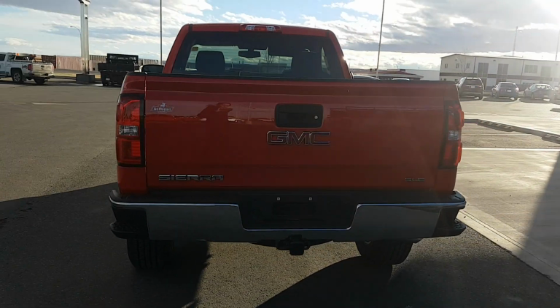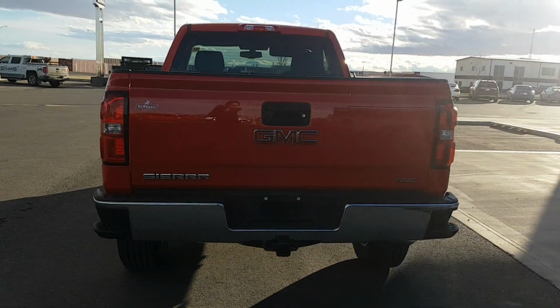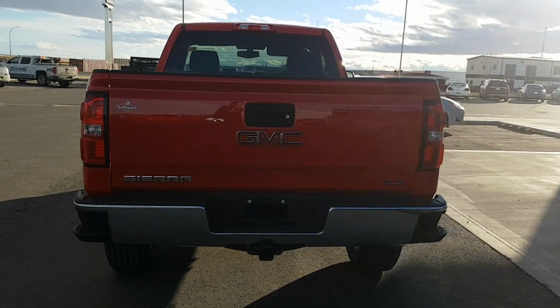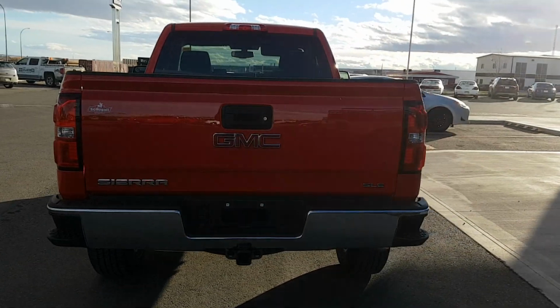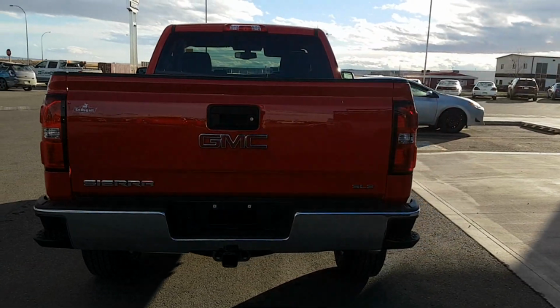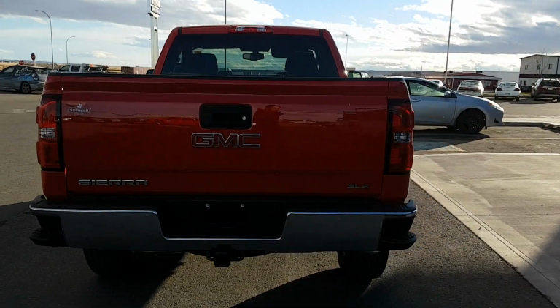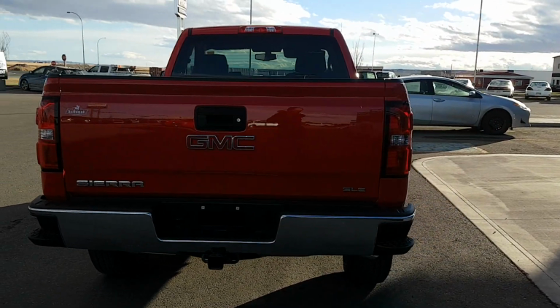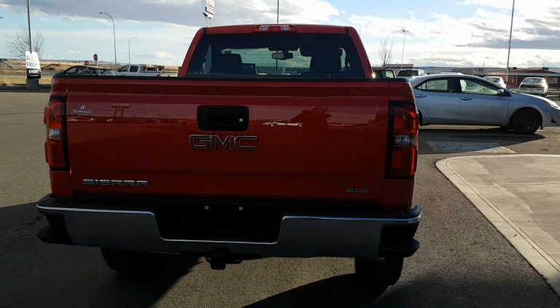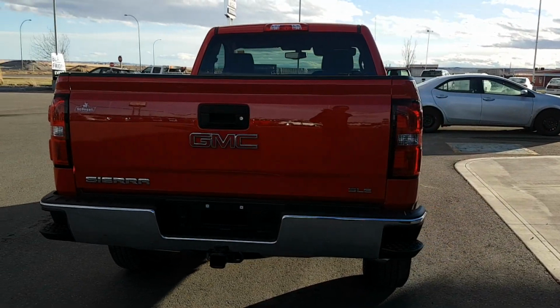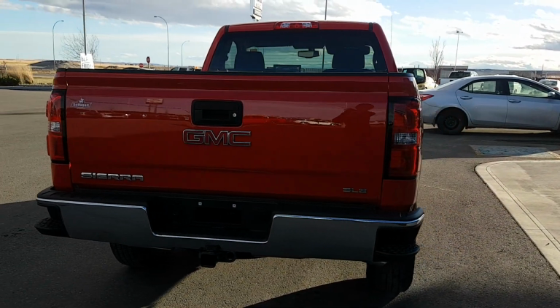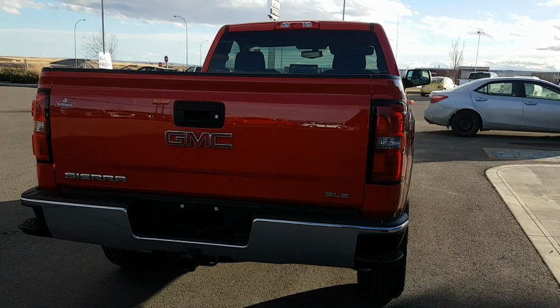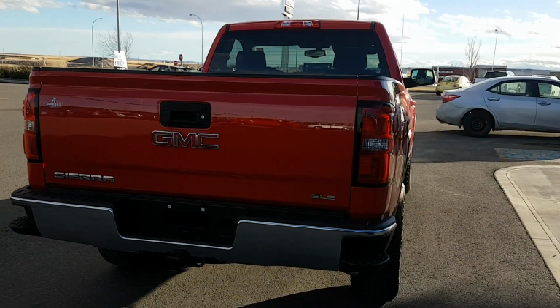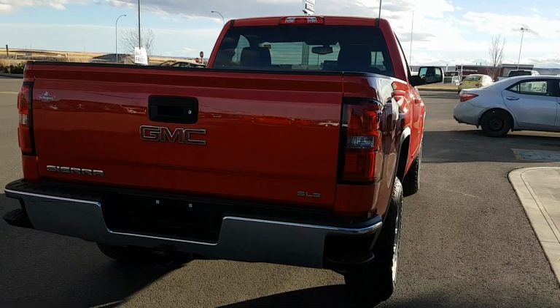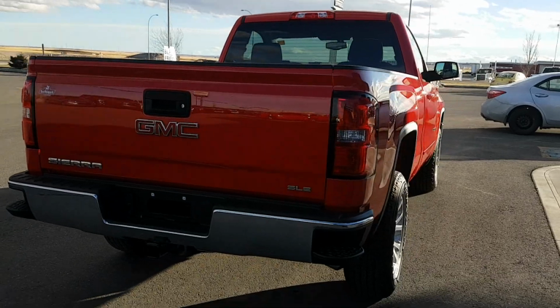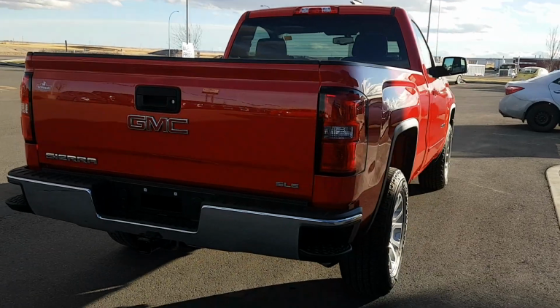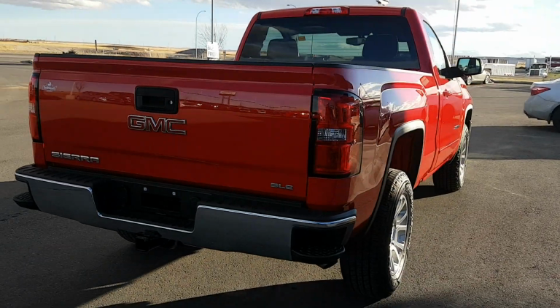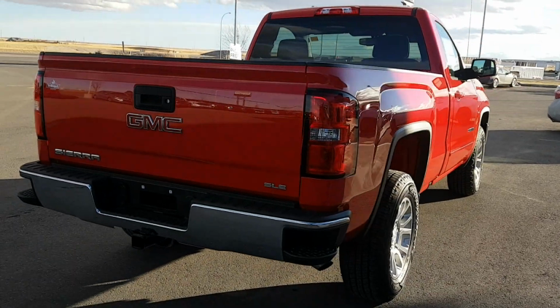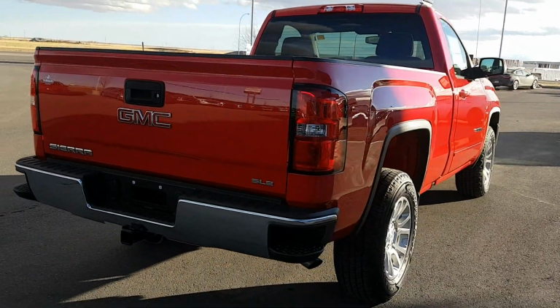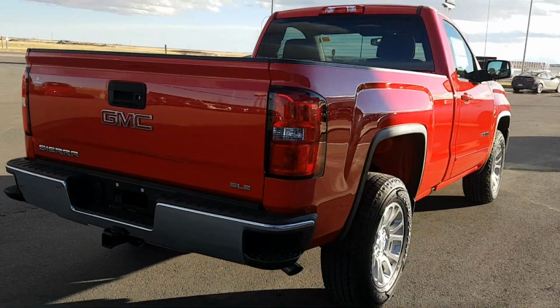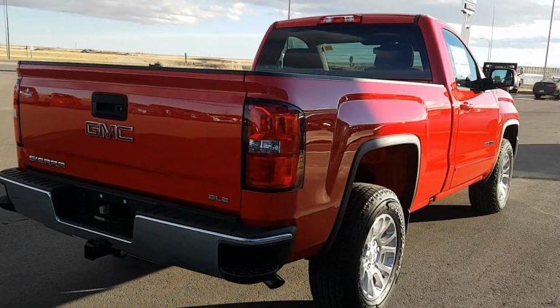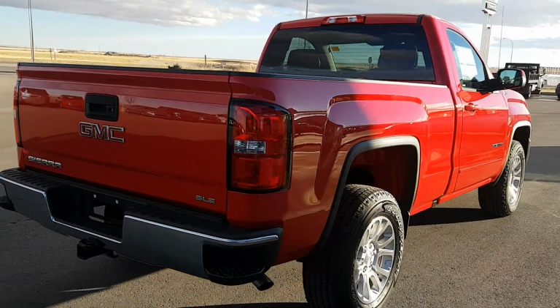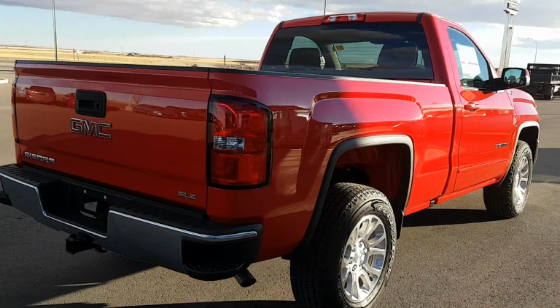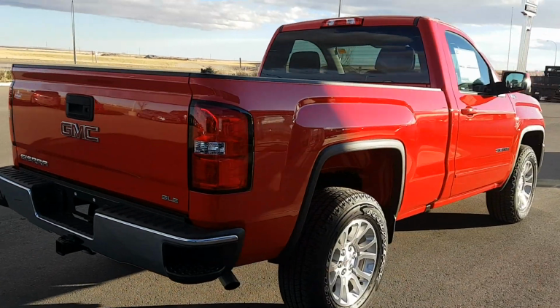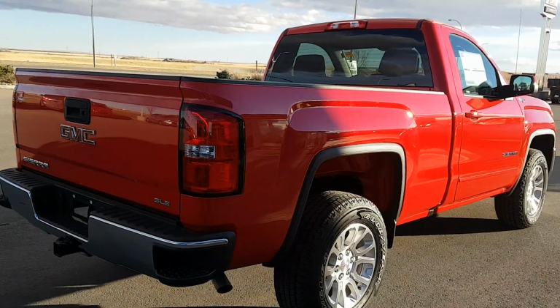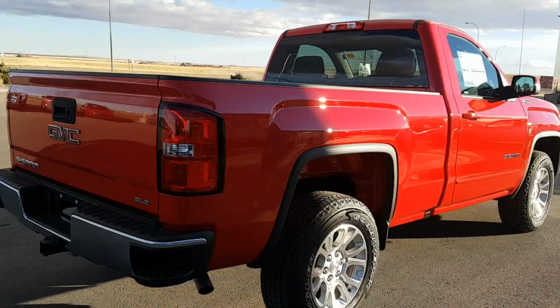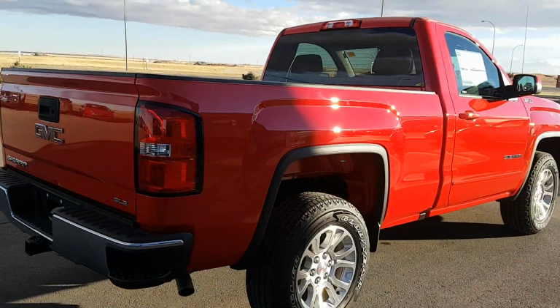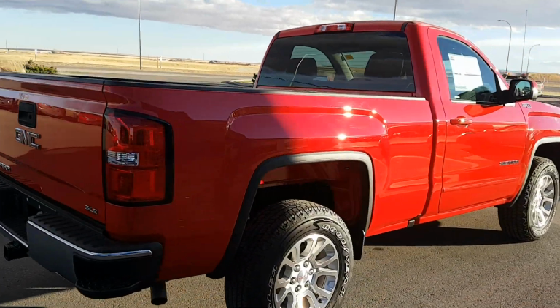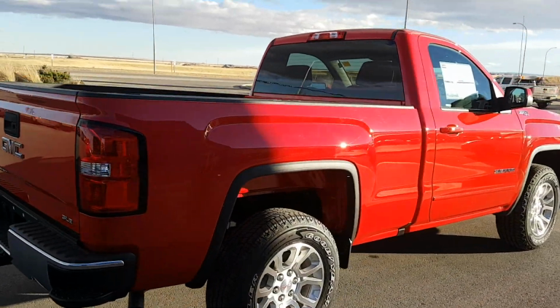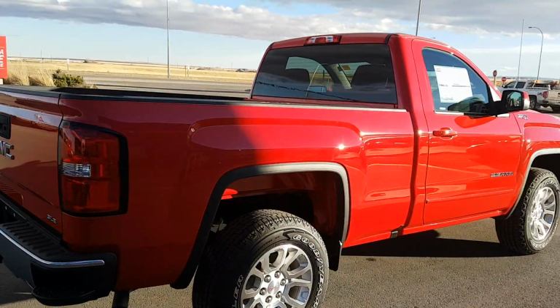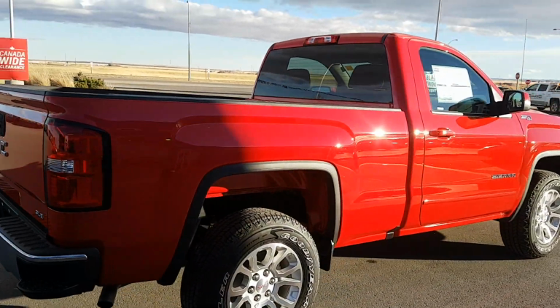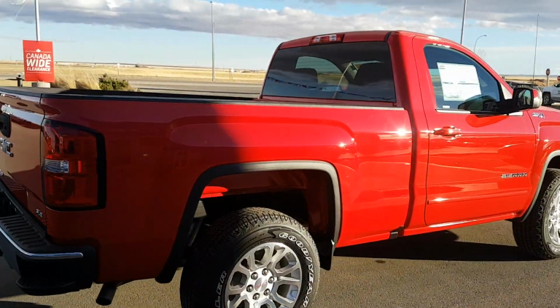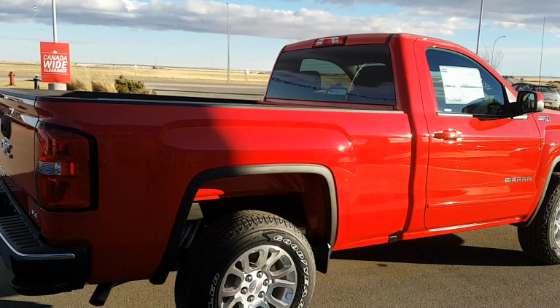It's a SLE trim line. This truck has 20 inch wheels, body color door handles and mirrors.